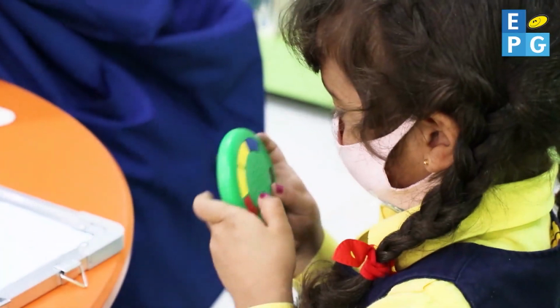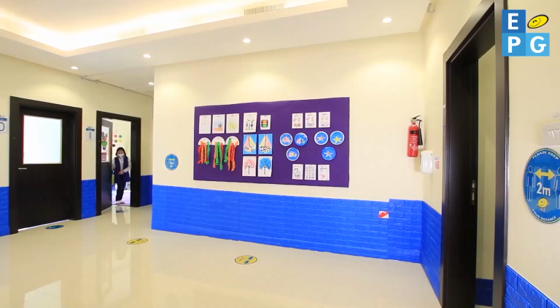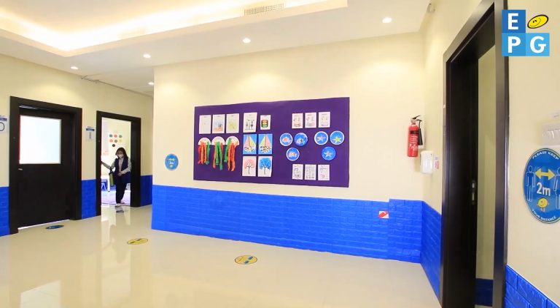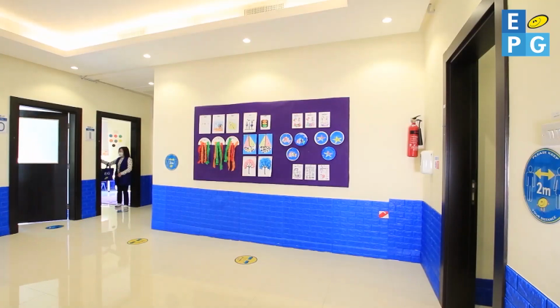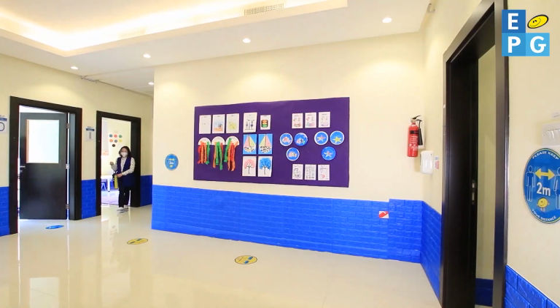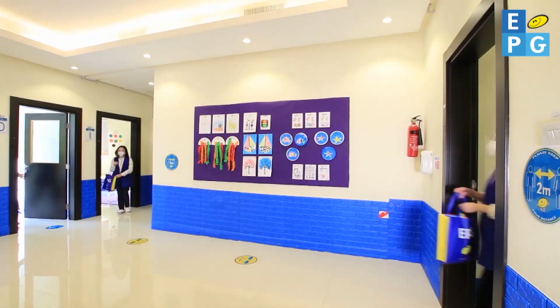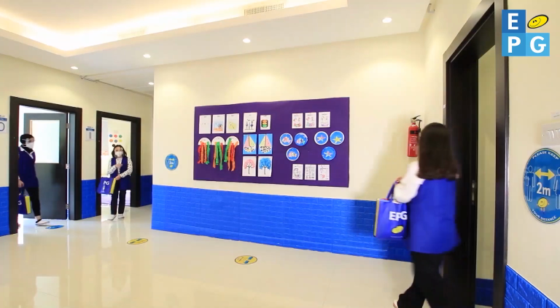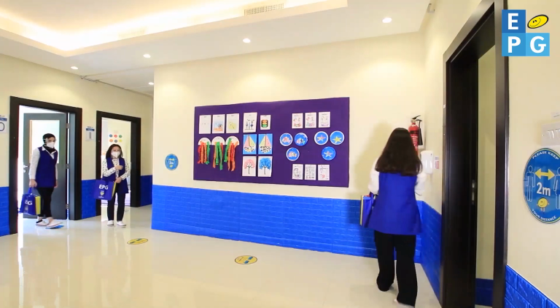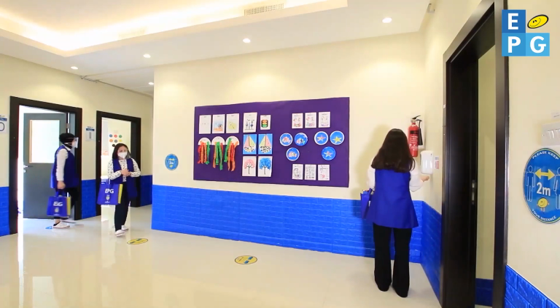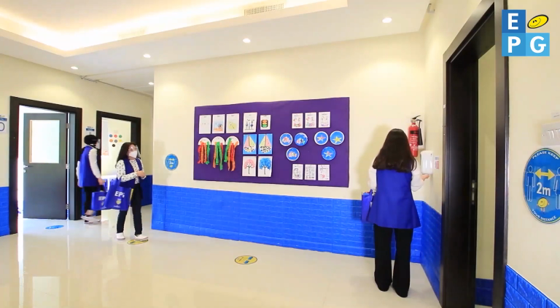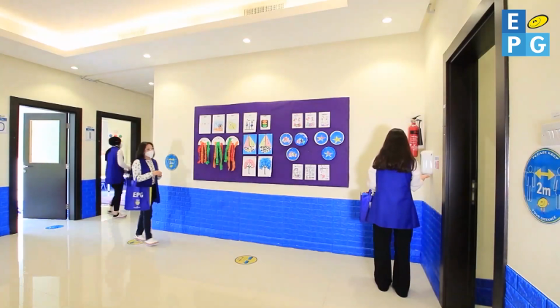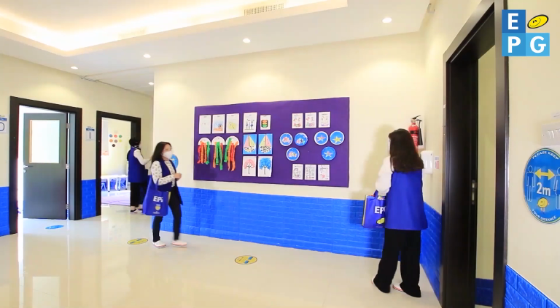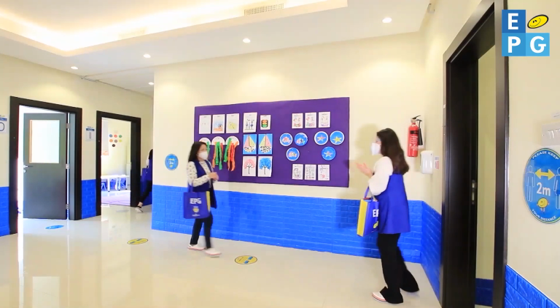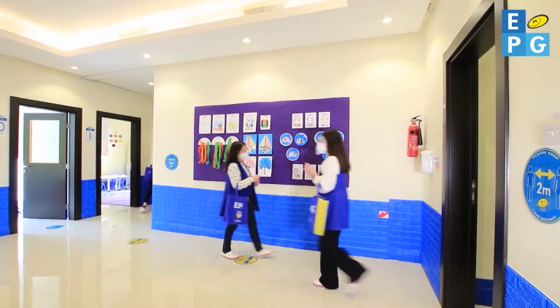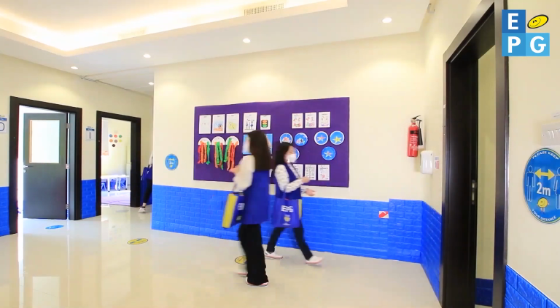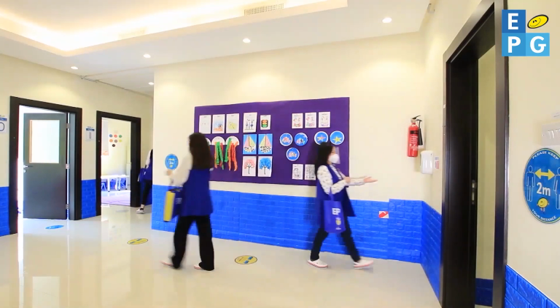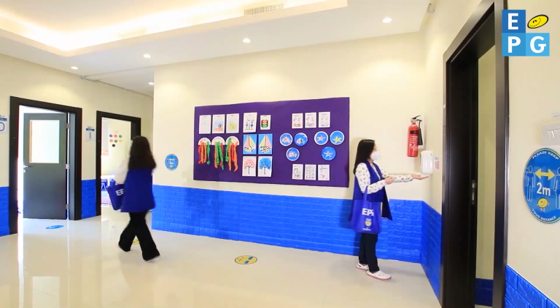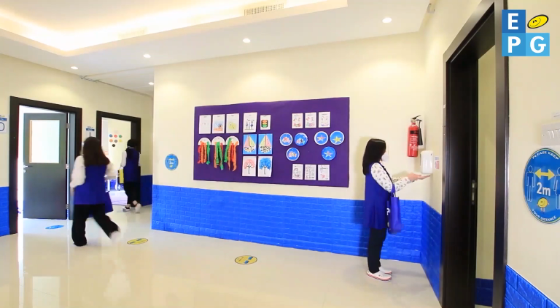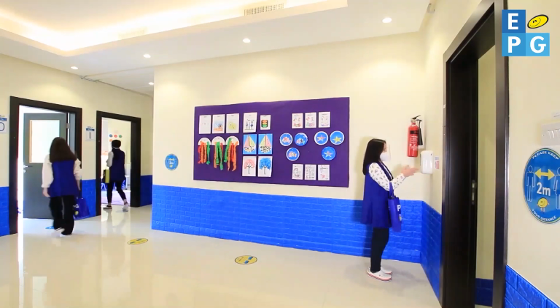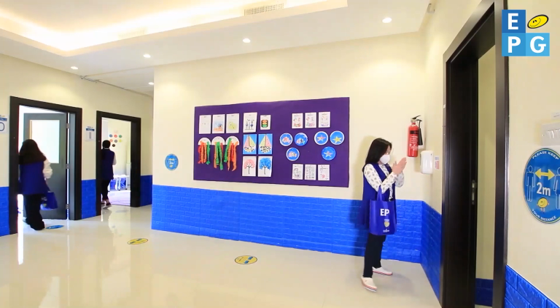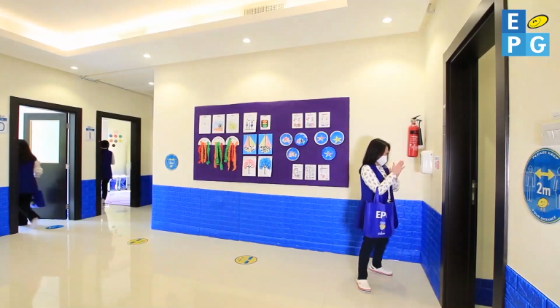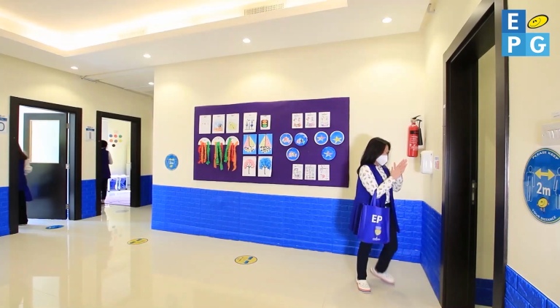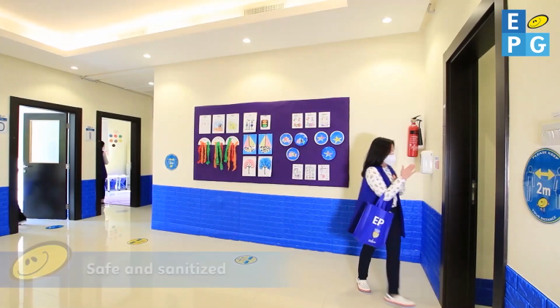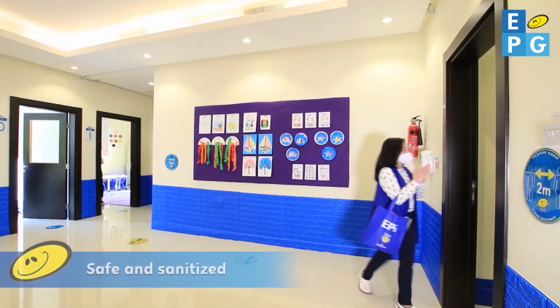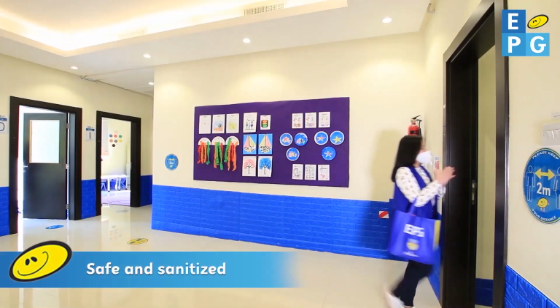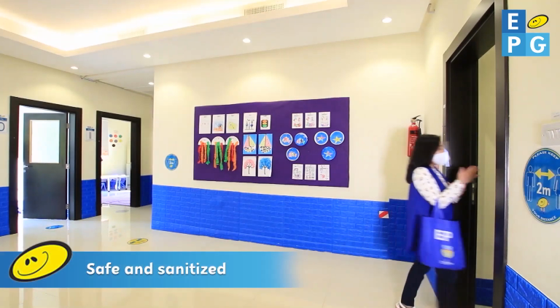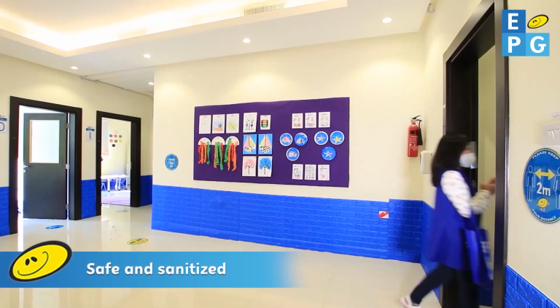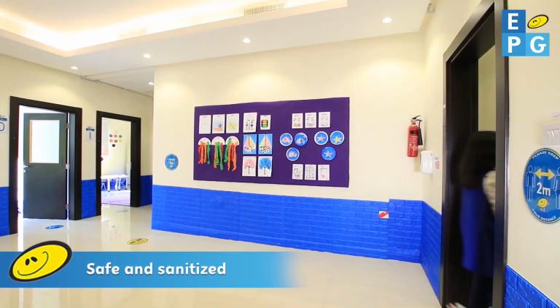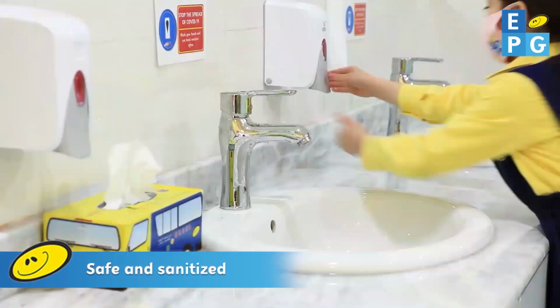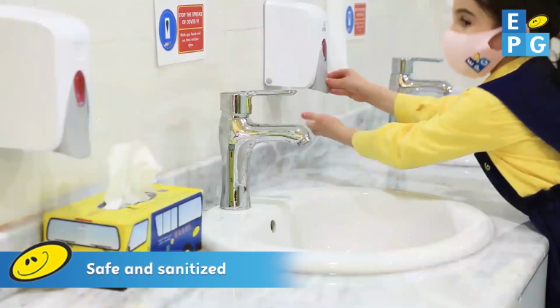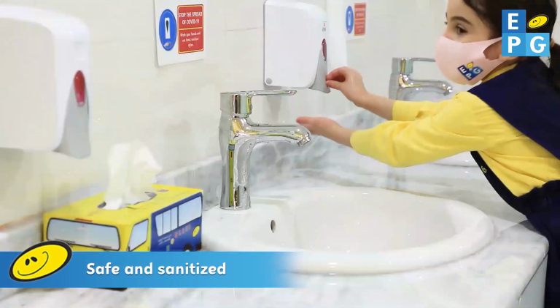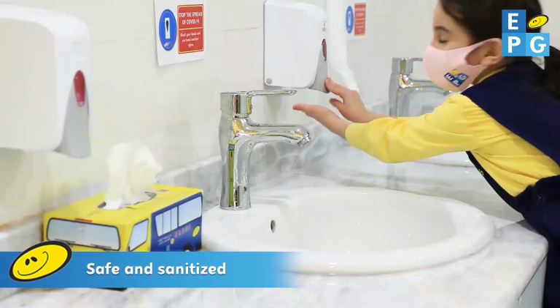No crowded corridors — teachers will move classes, staying safe and sanitised.